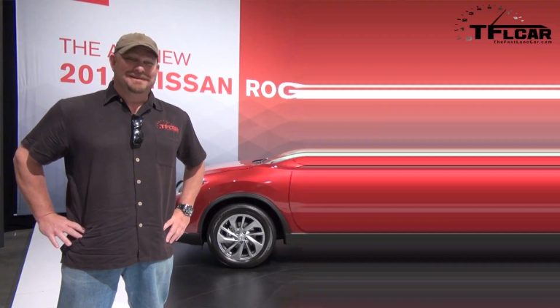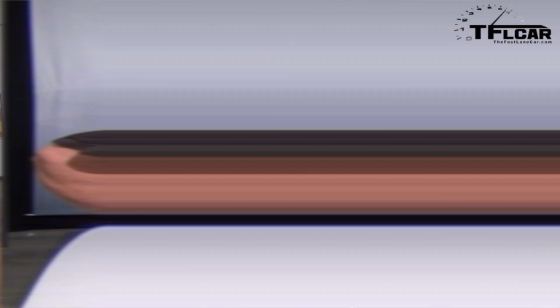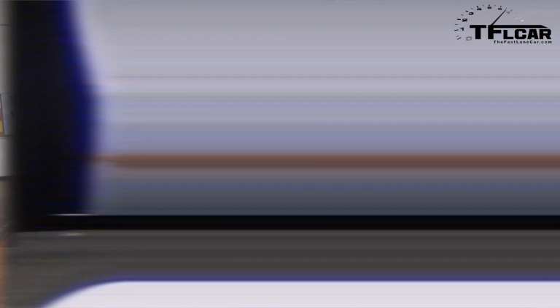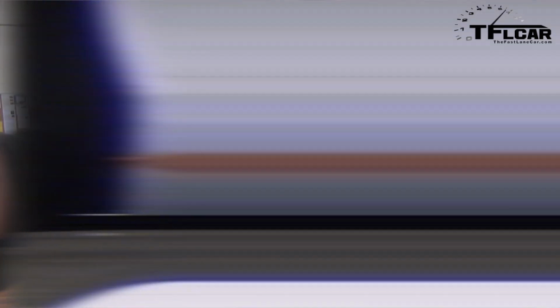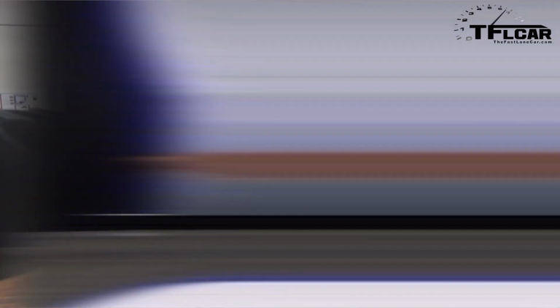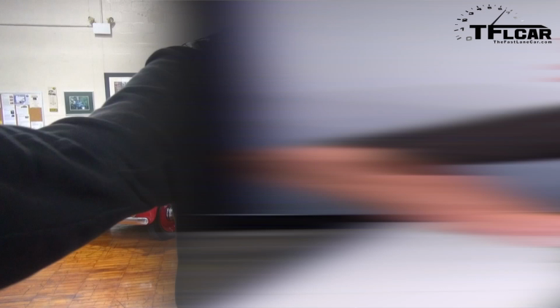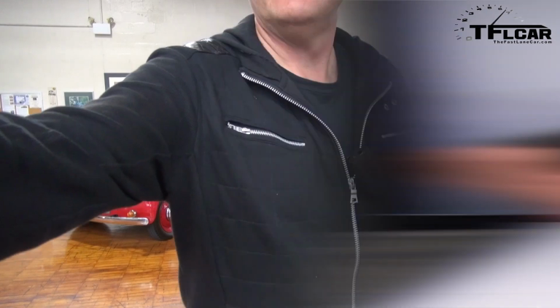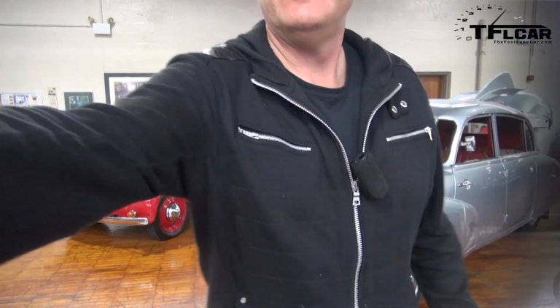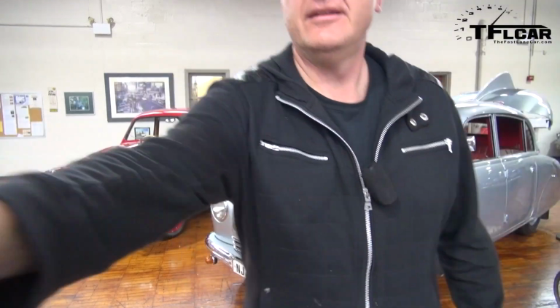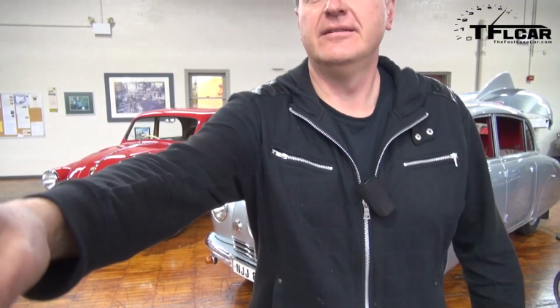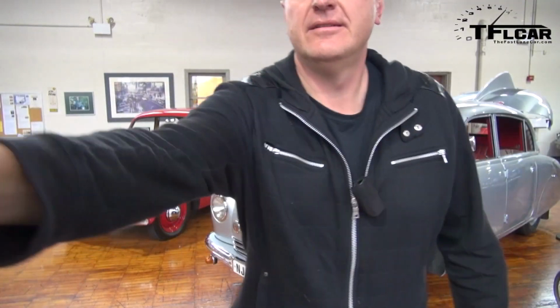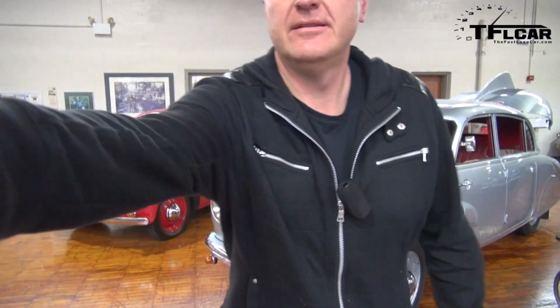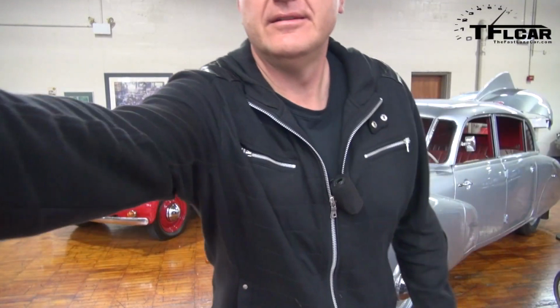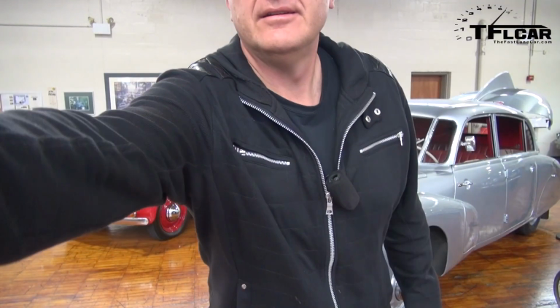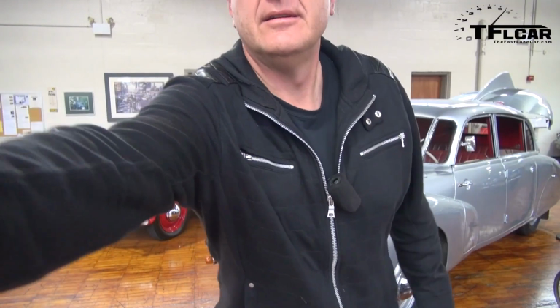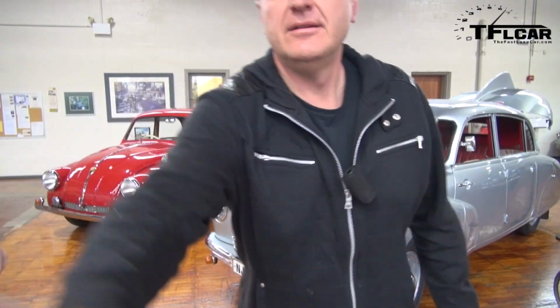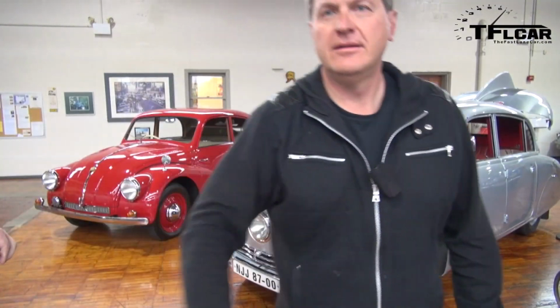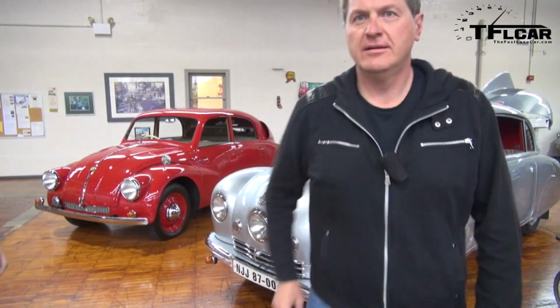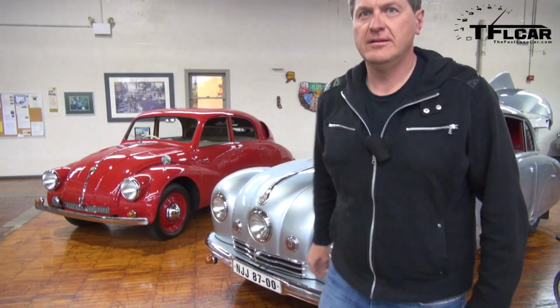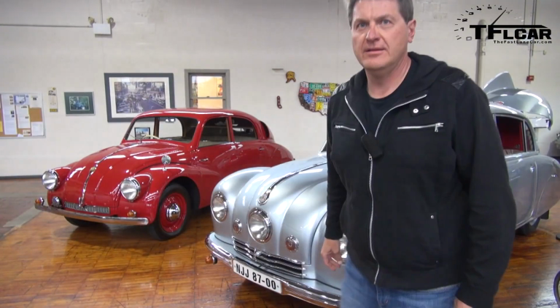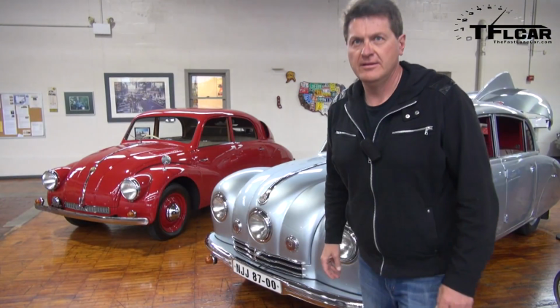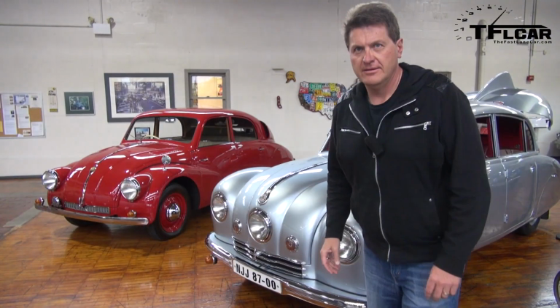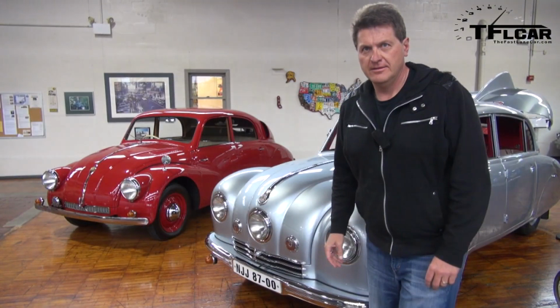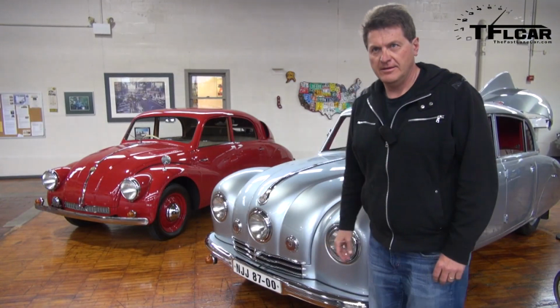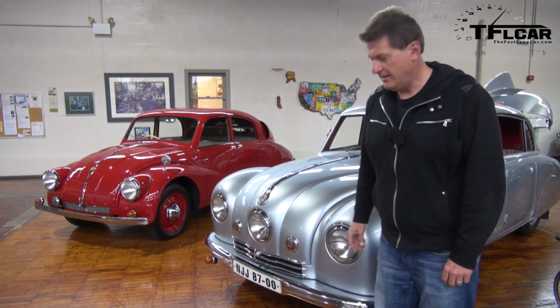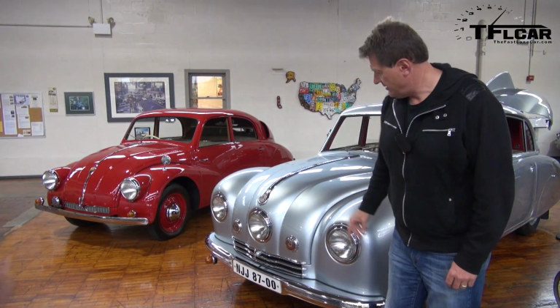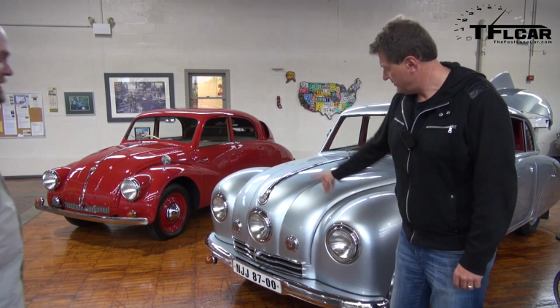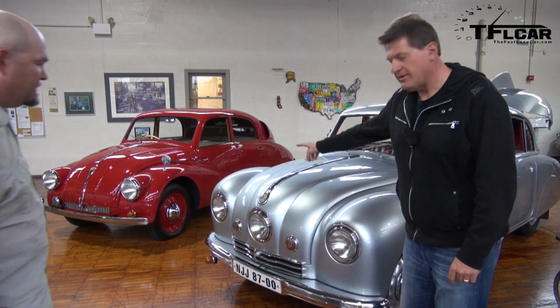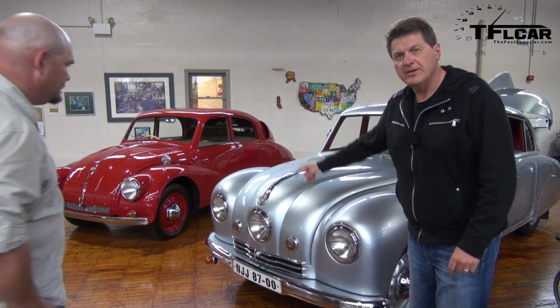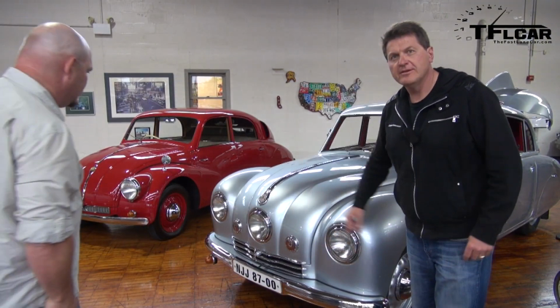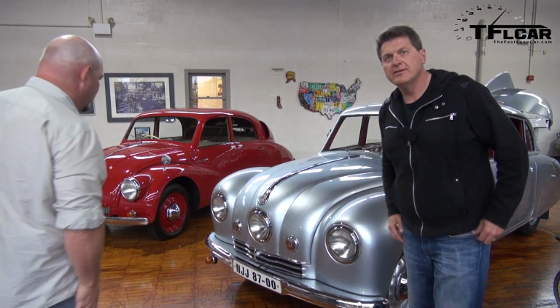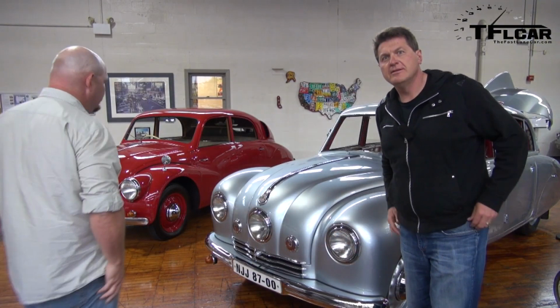He also owns an automotive supply building. Alright, why don't you stand over there? Okay.